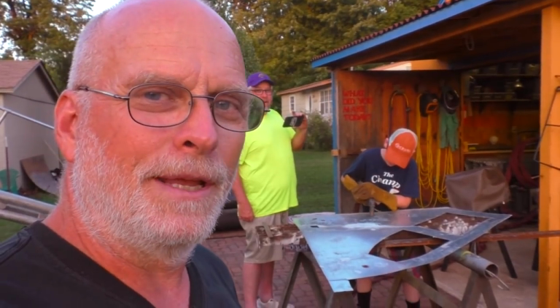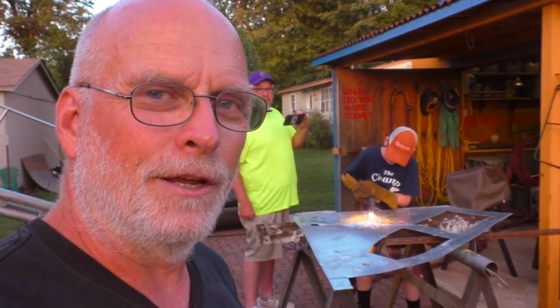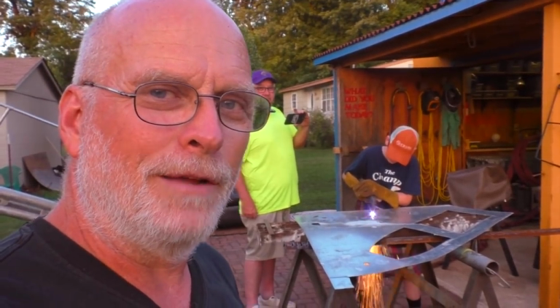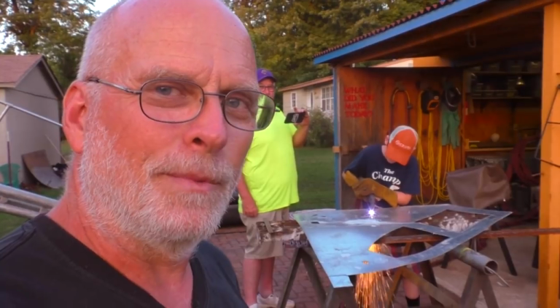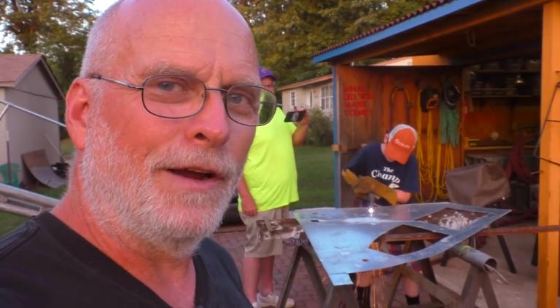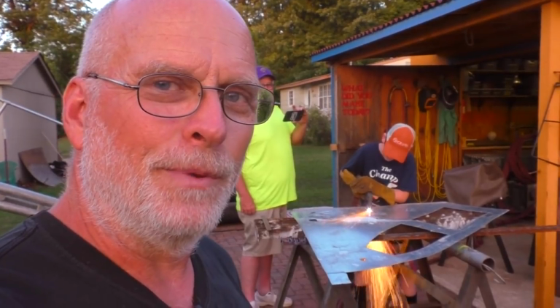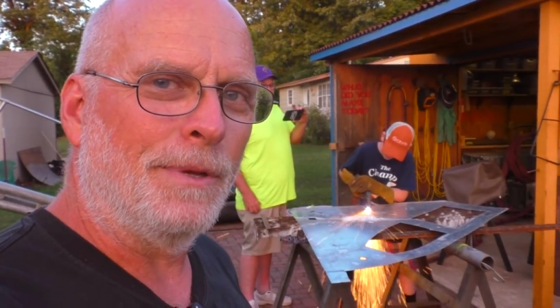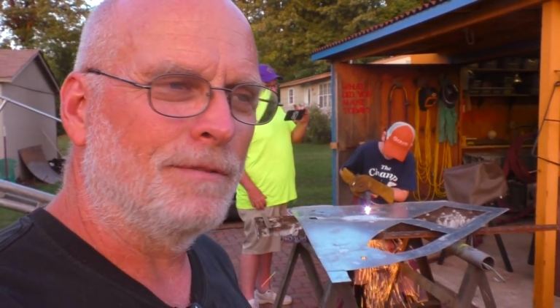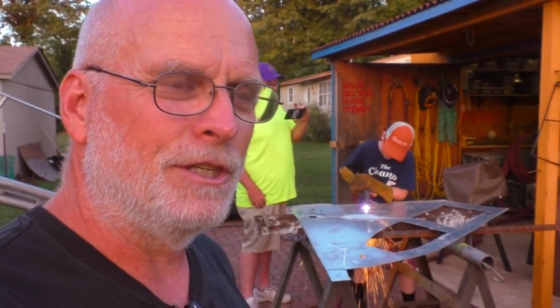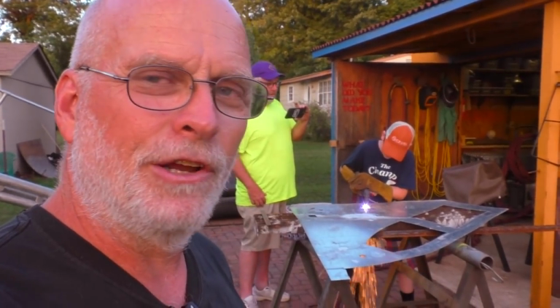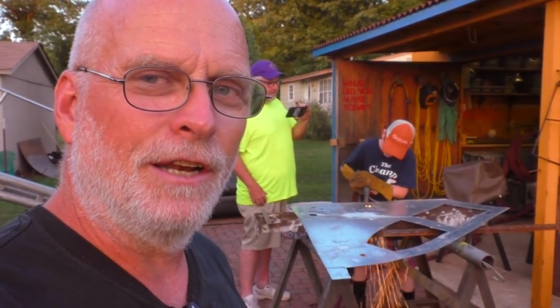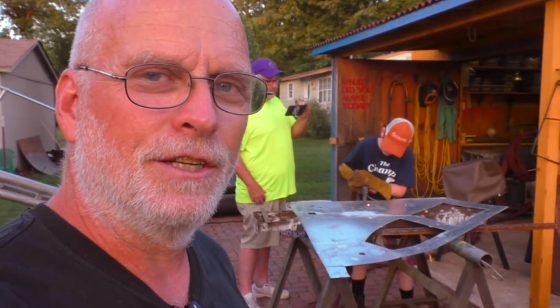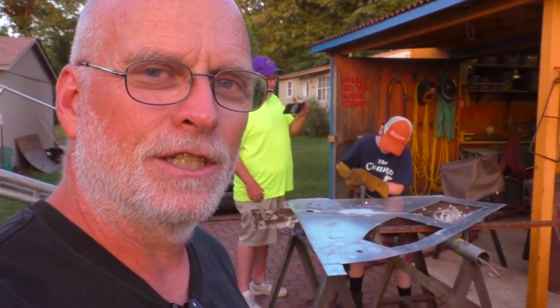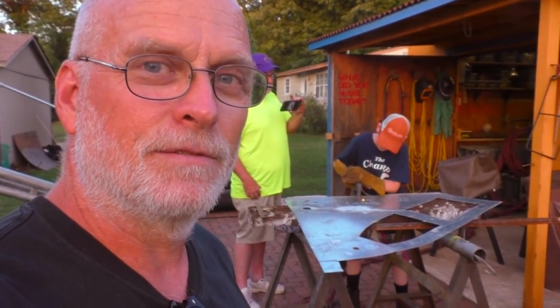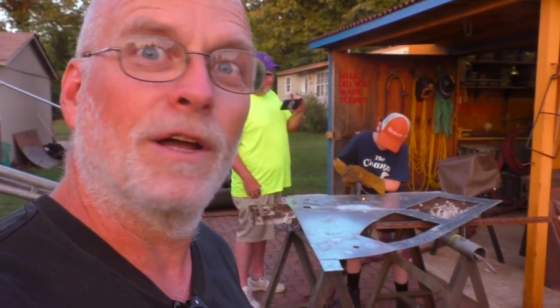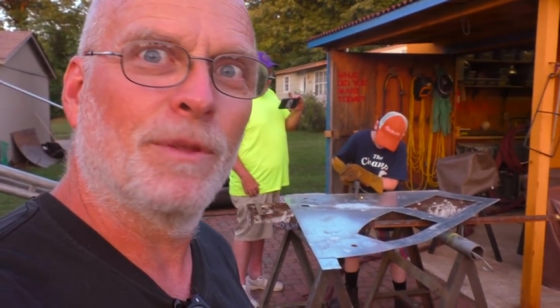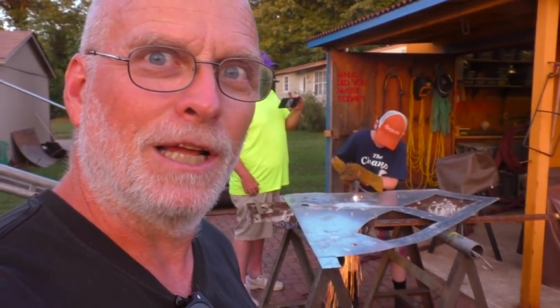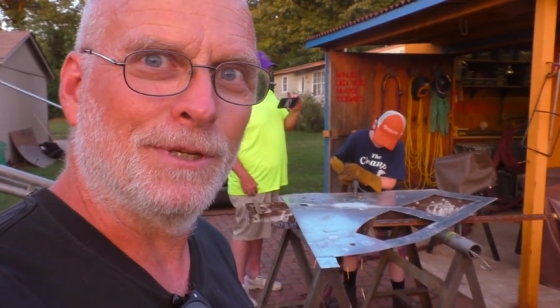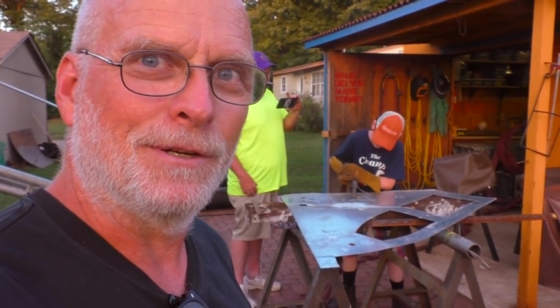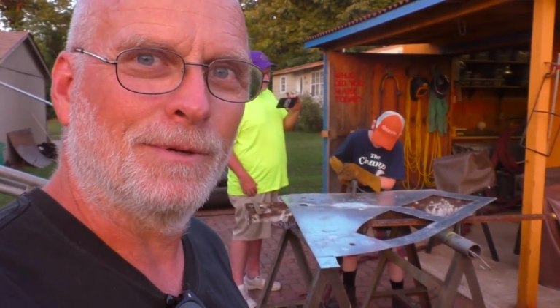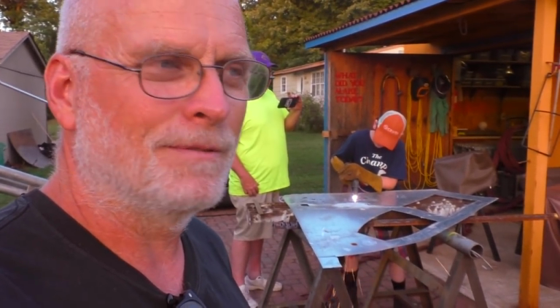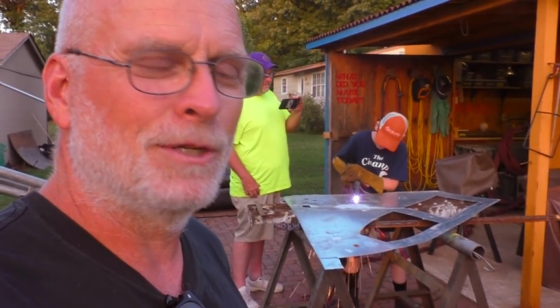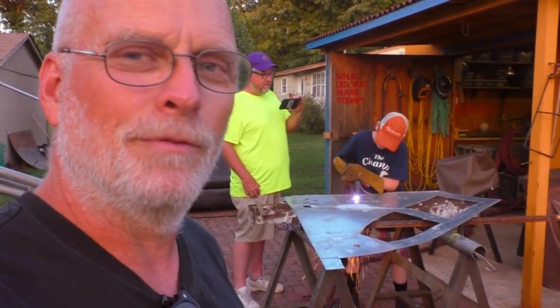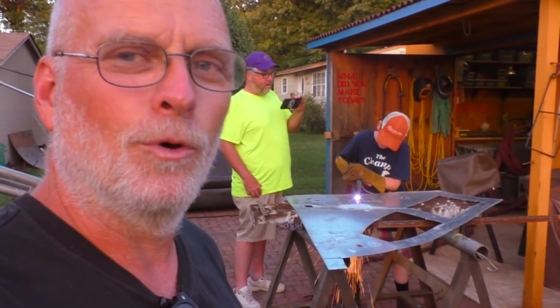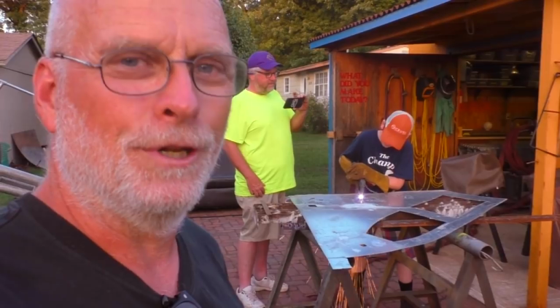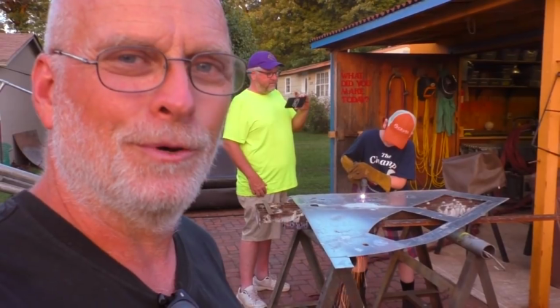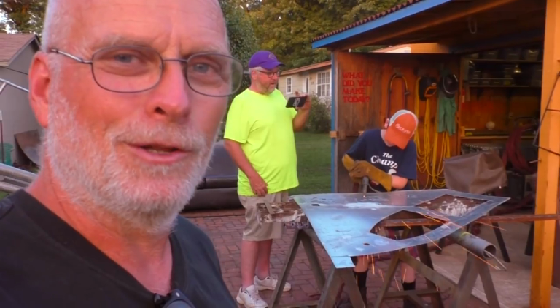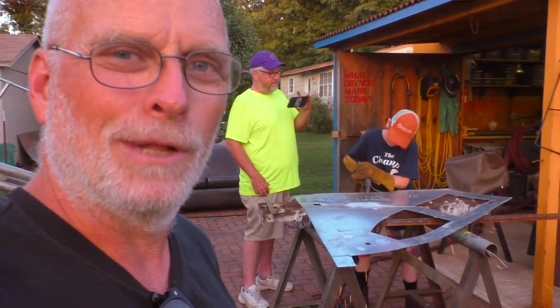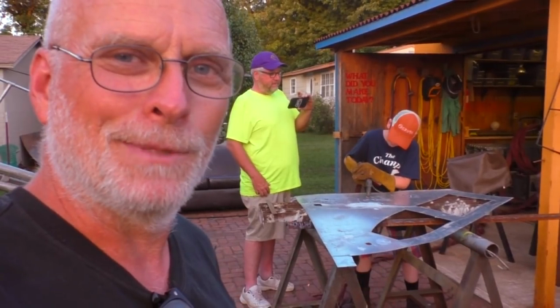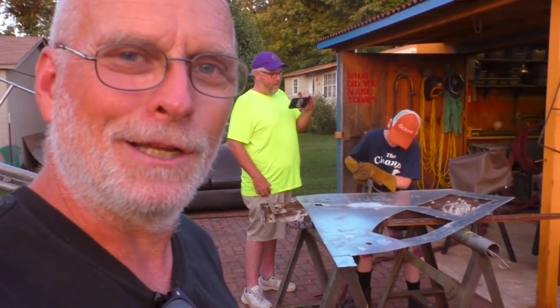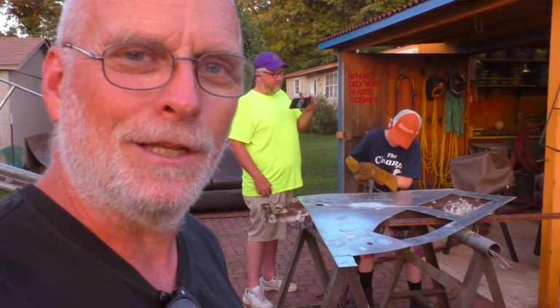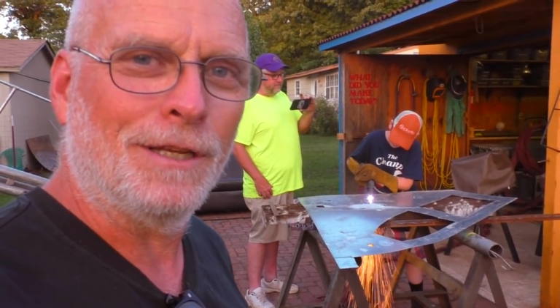This started off making a grate on my fire pit, but it deteriorated into just fun with the plasma cutter. What 12-year-old wouldn't enjoy a little plasma cutting in the evening?